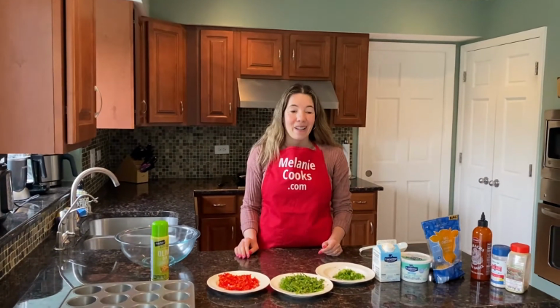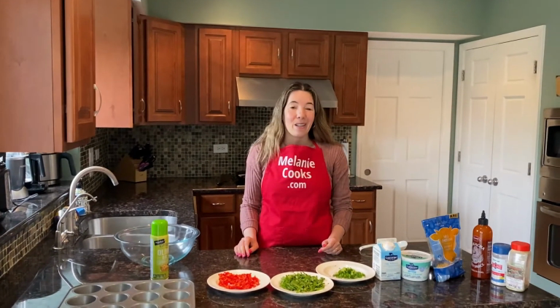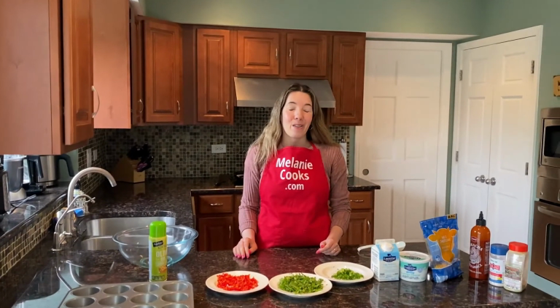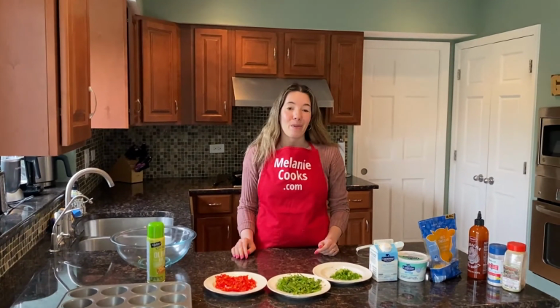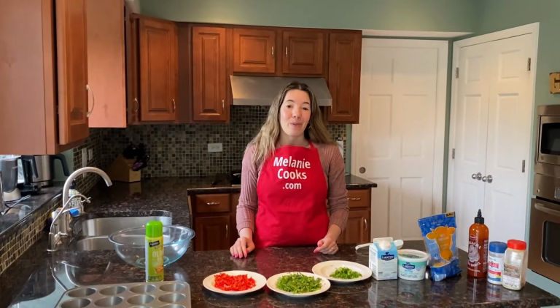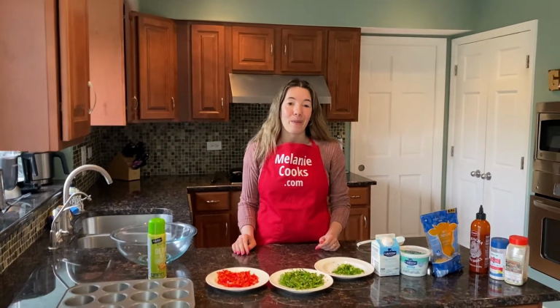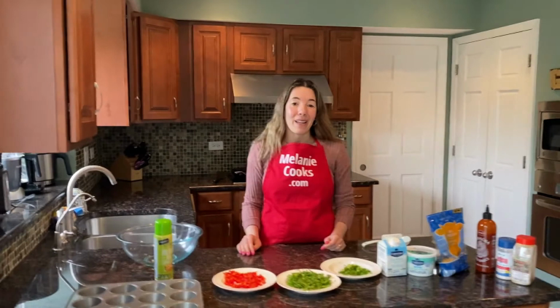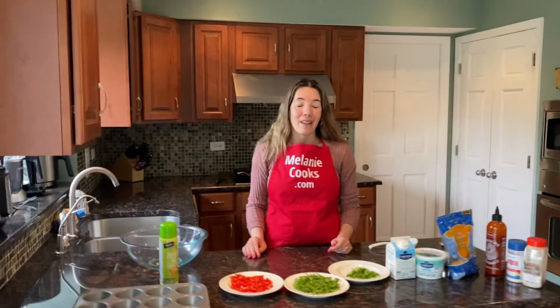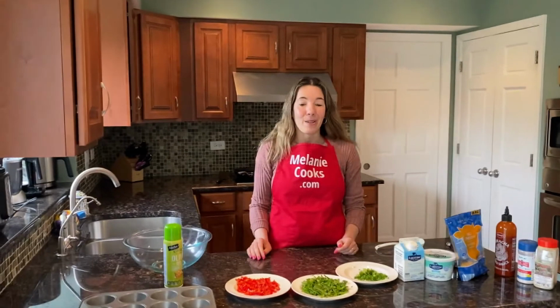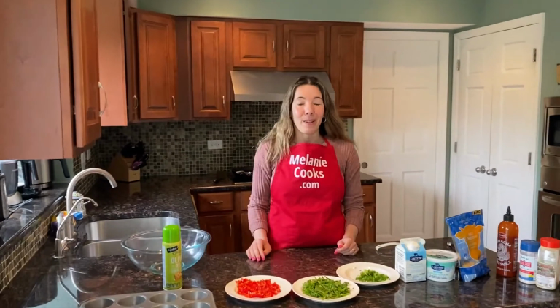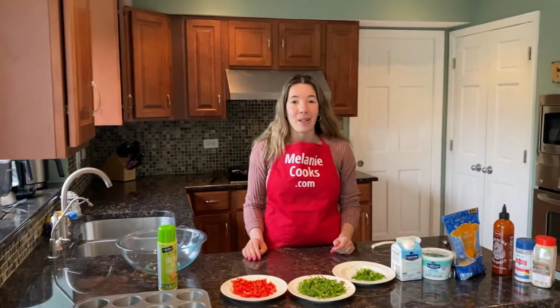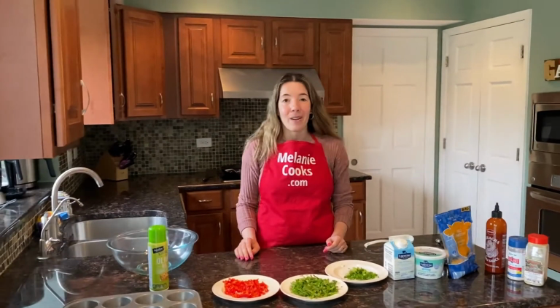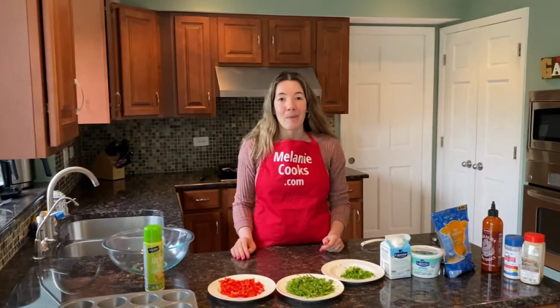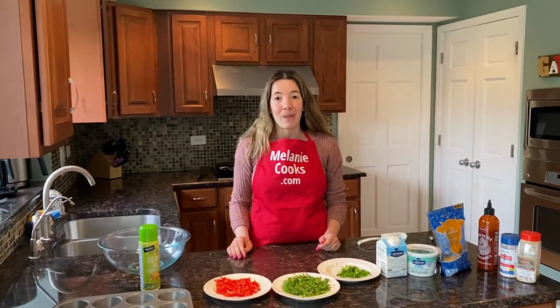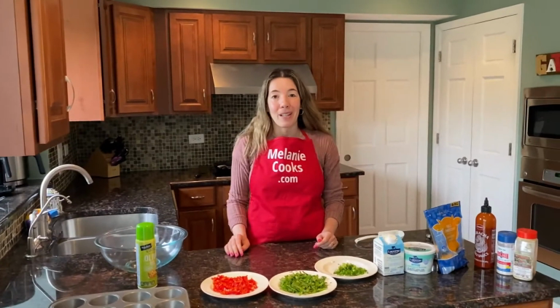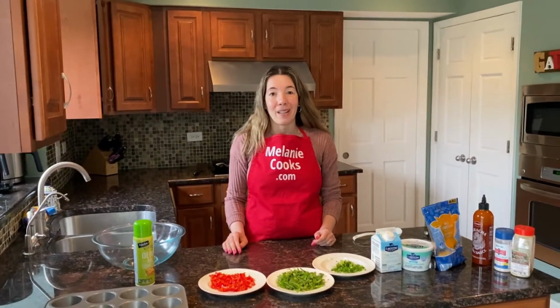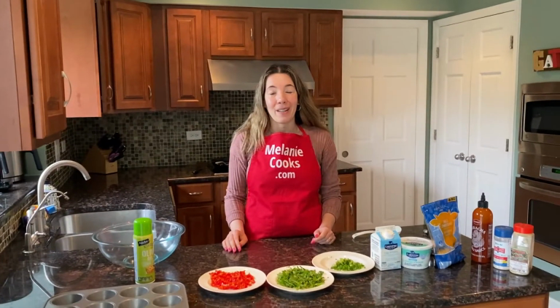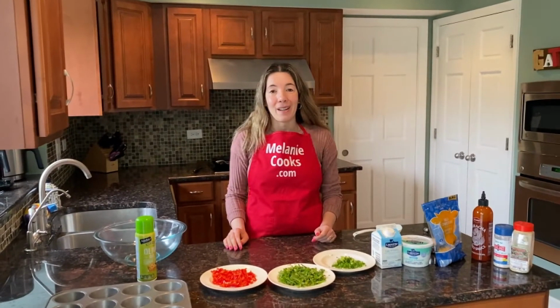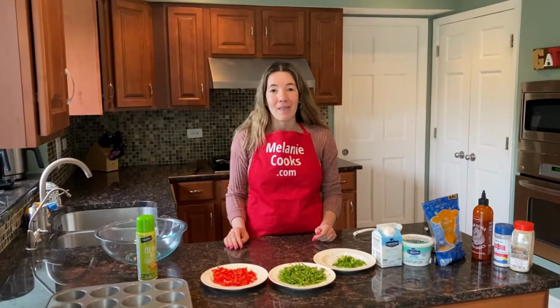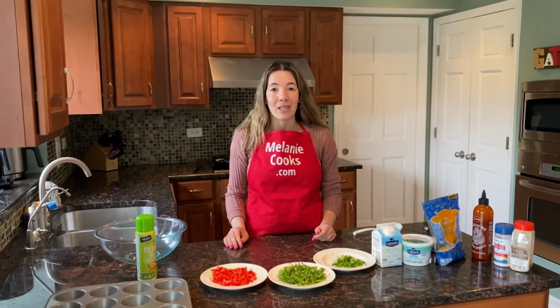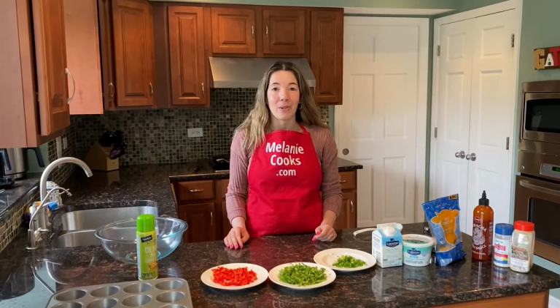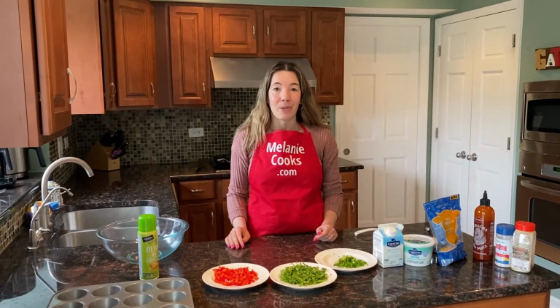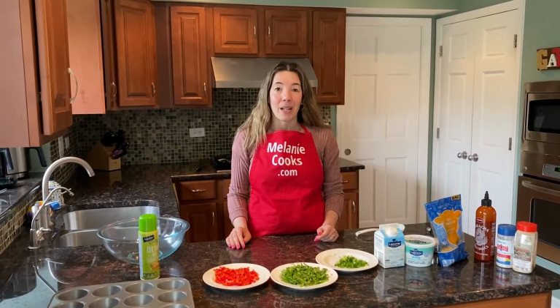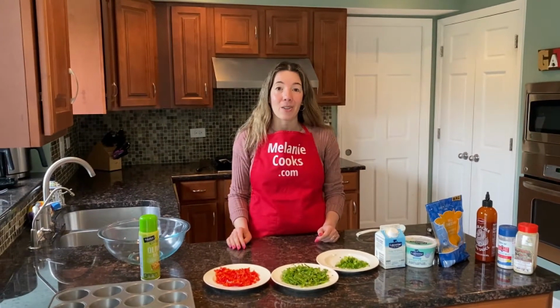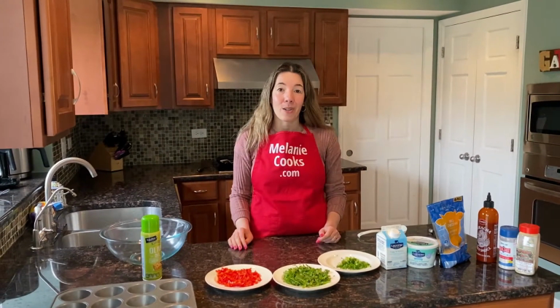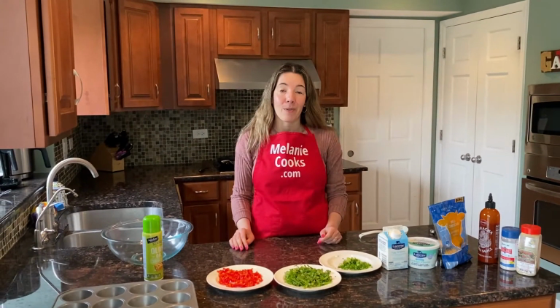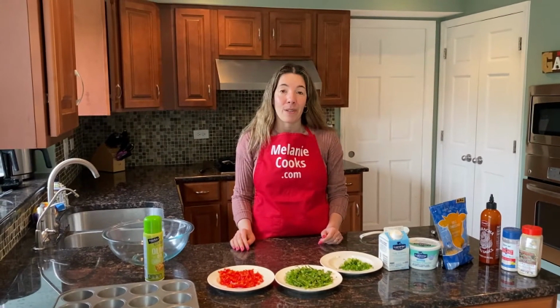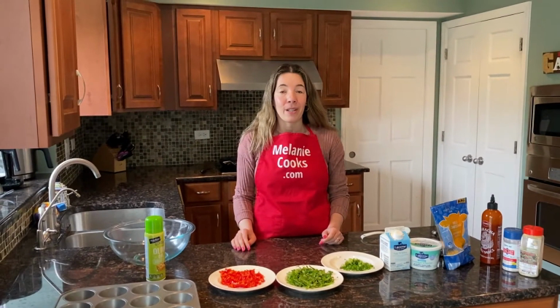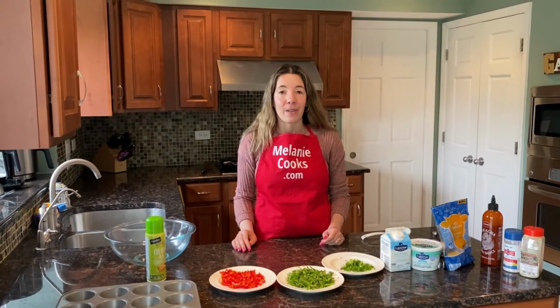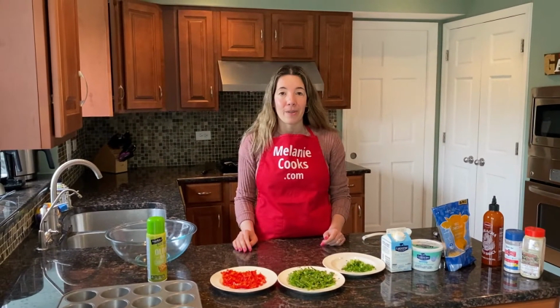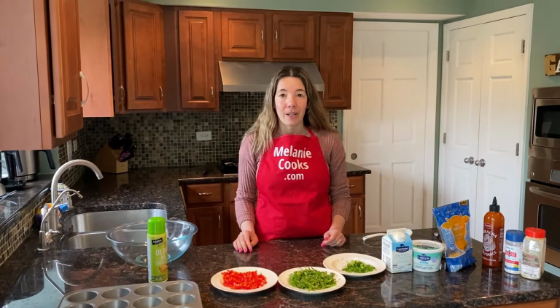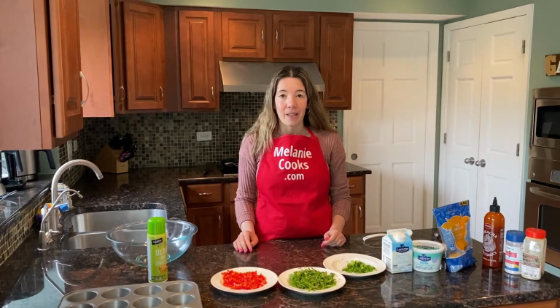So before making this video, I preheated the oven to 350 degrees Fahrenheit.